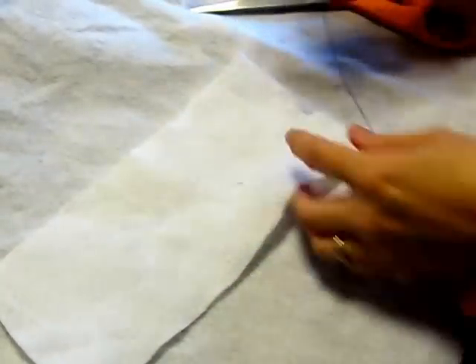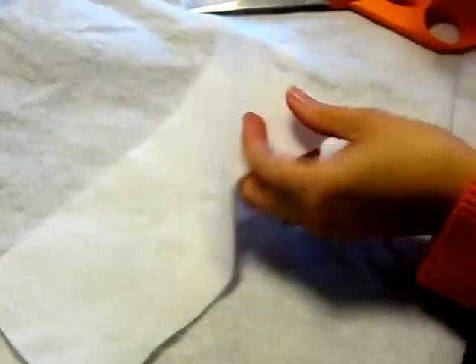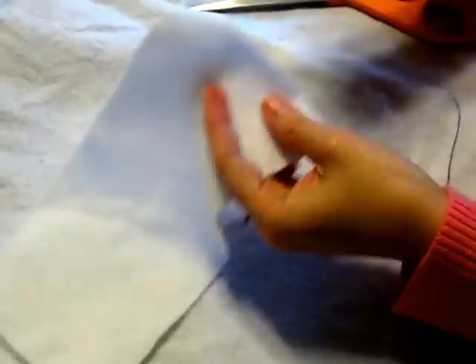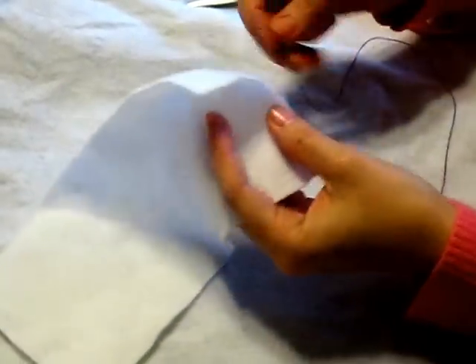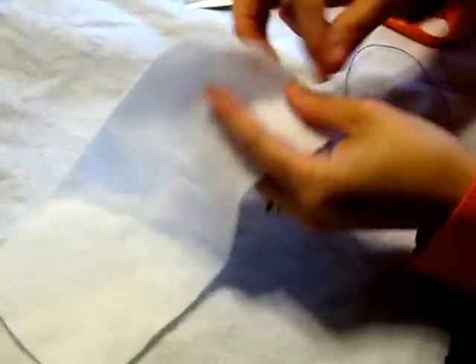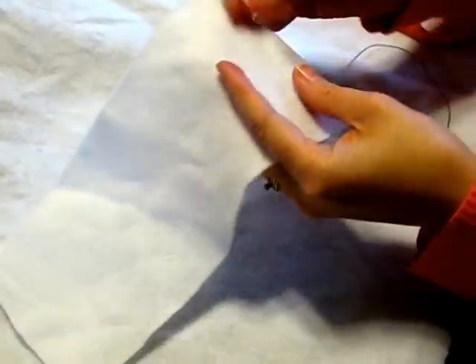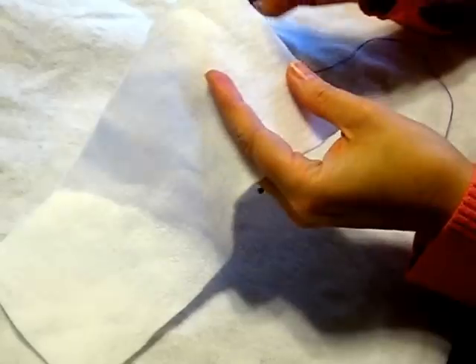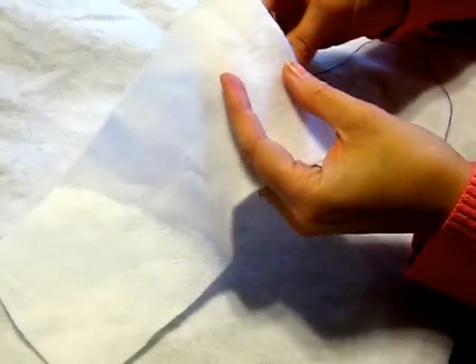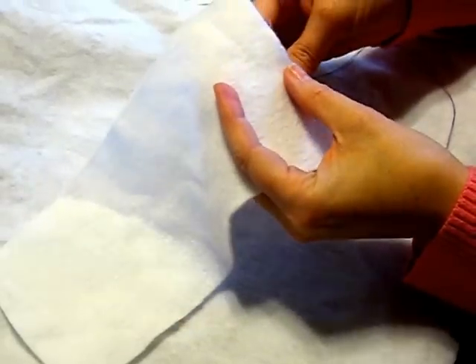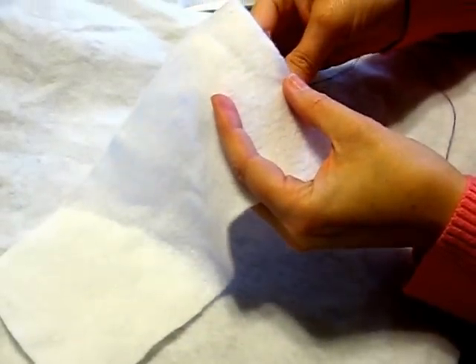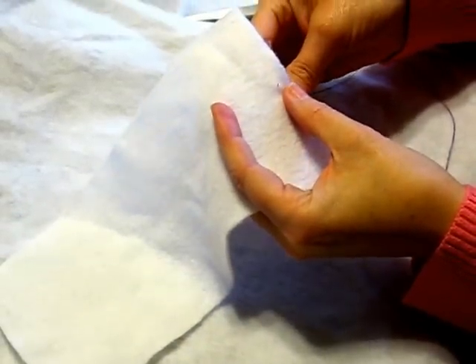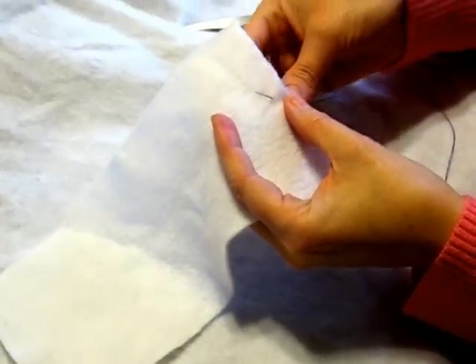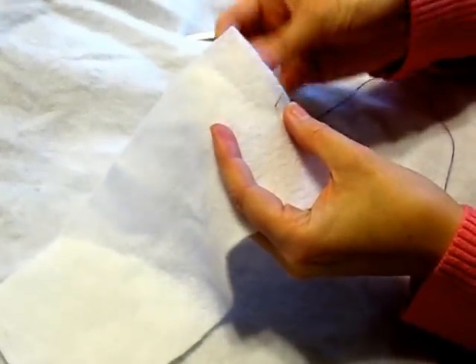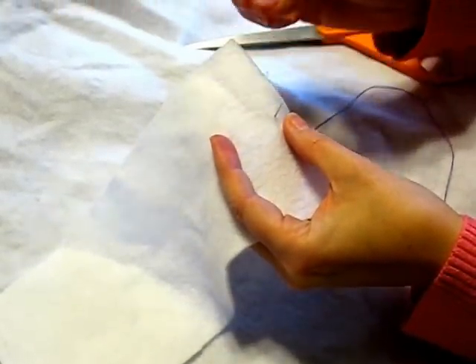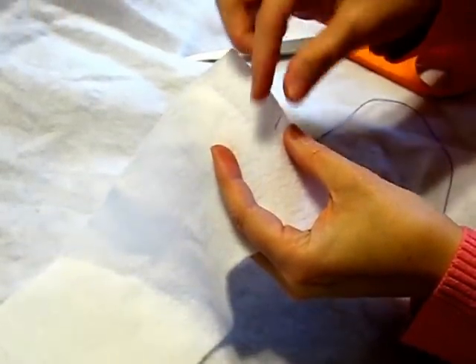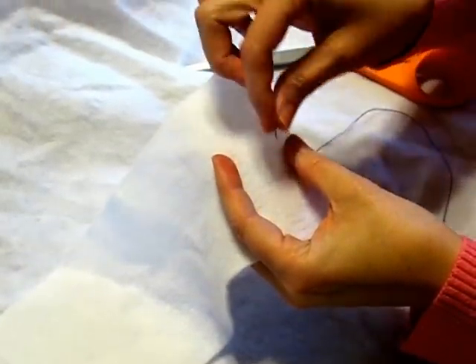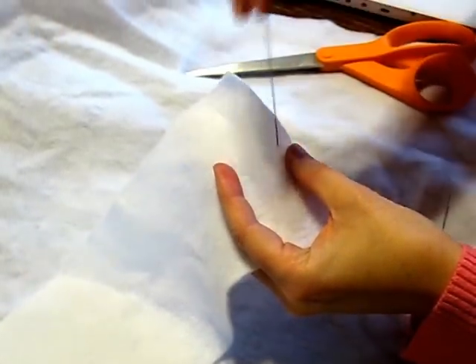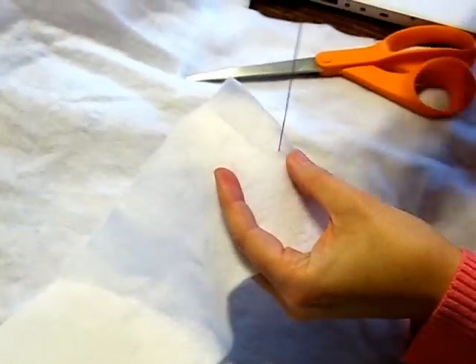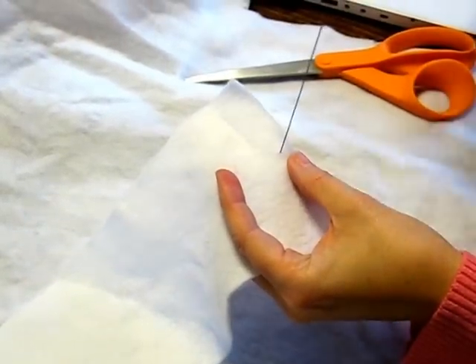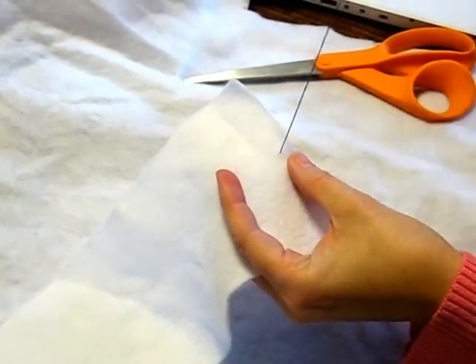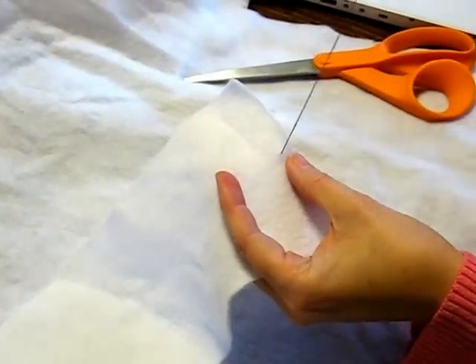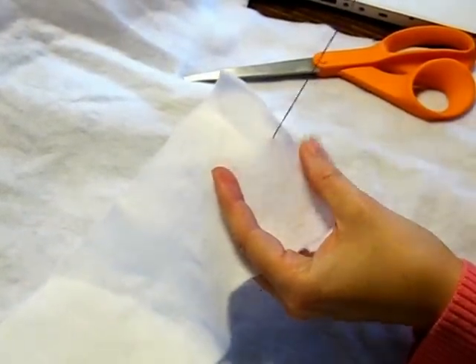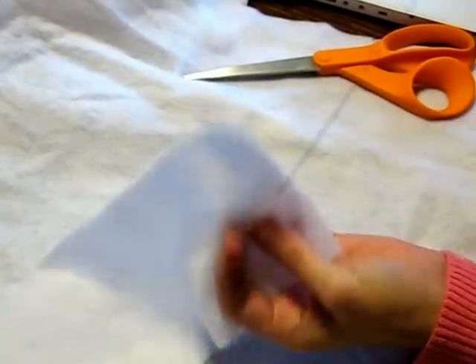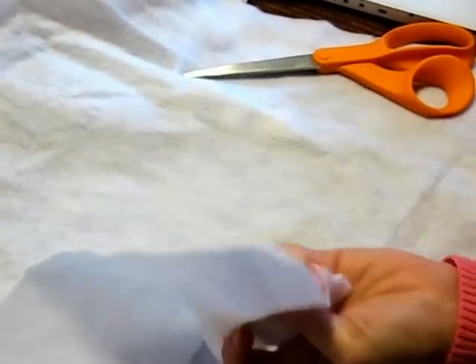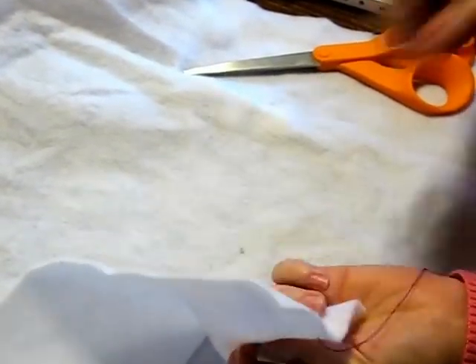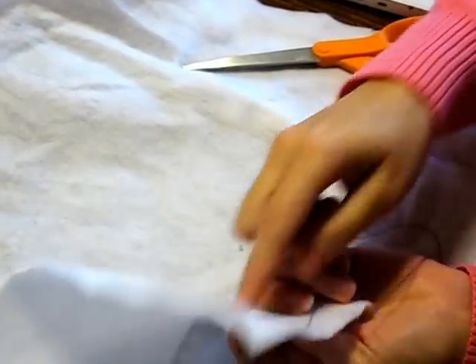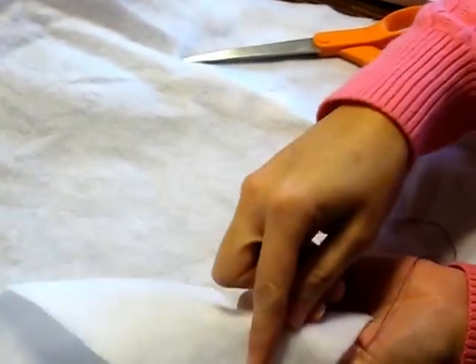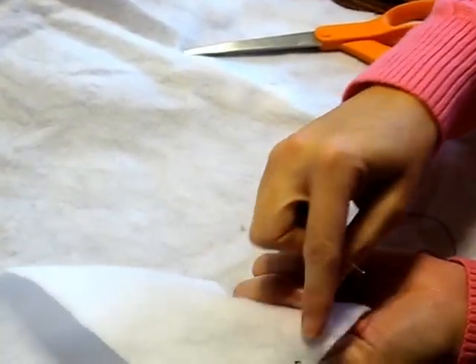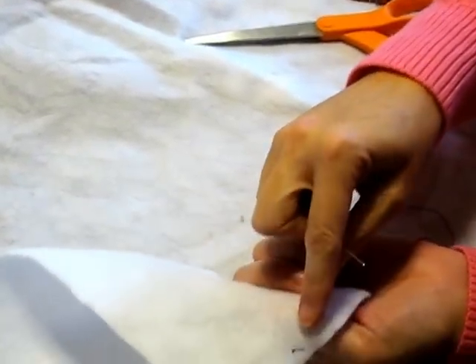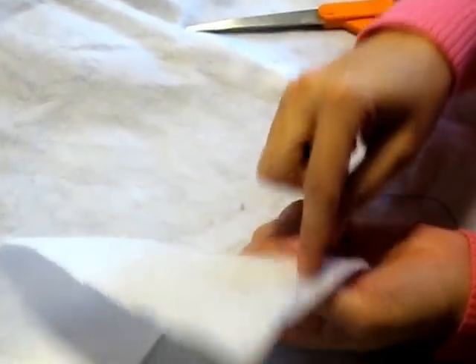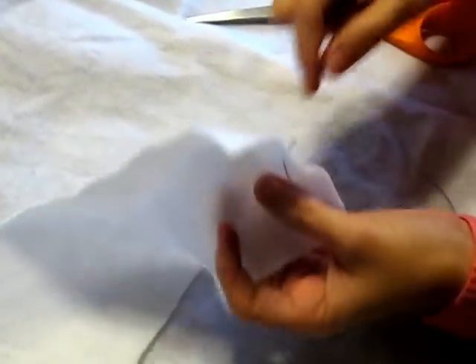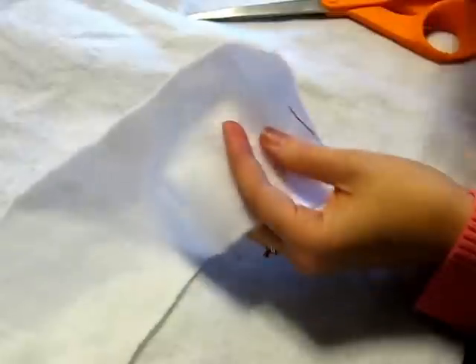Bring your needle up from the bottom side of the fabric all the way through the cloth so that the knot rests on the back side of your cloth.